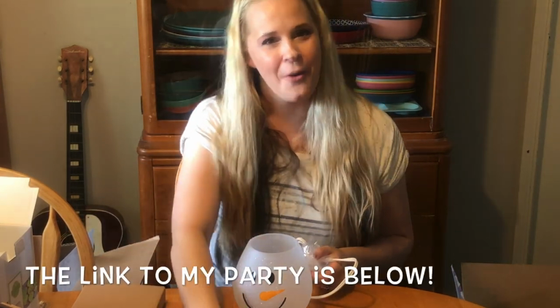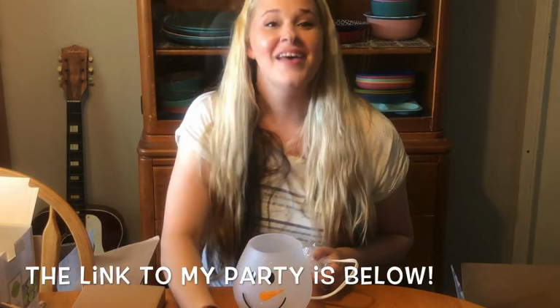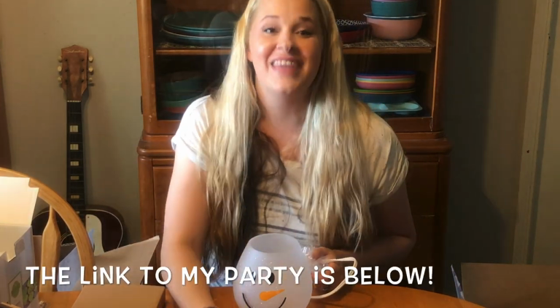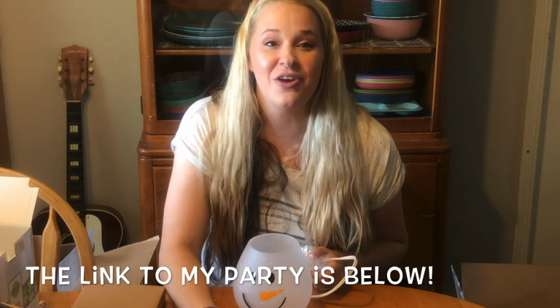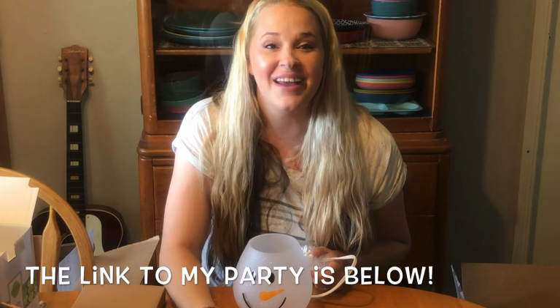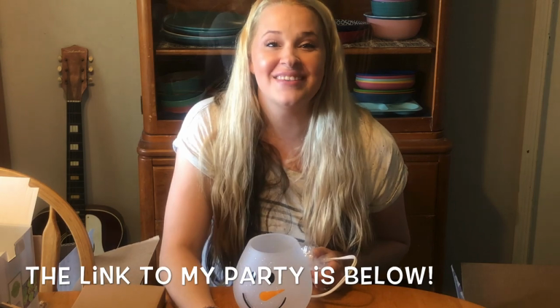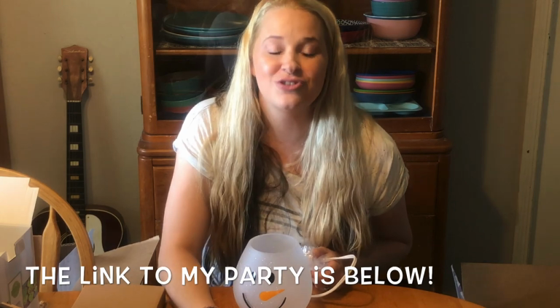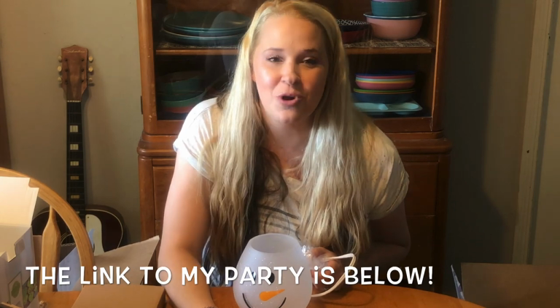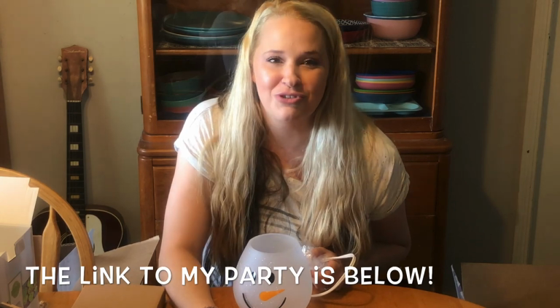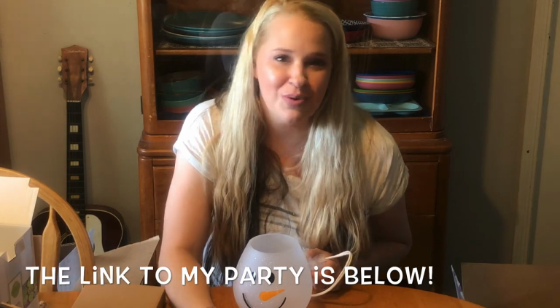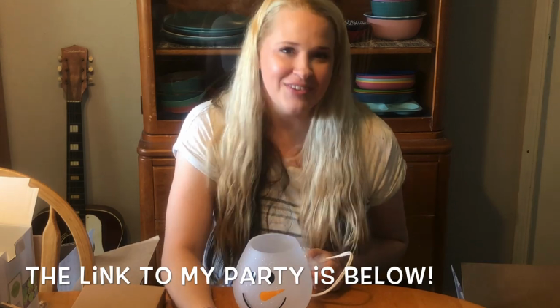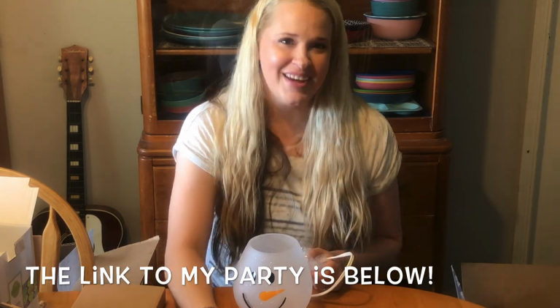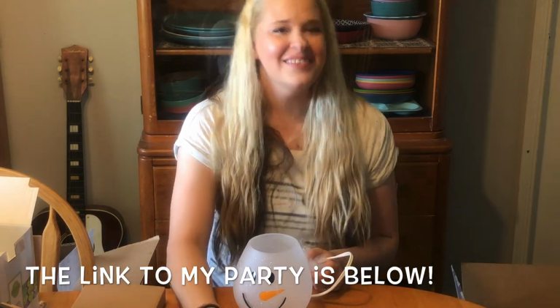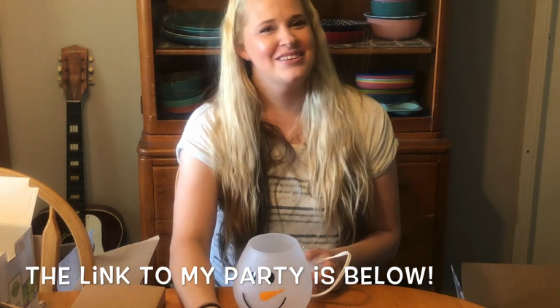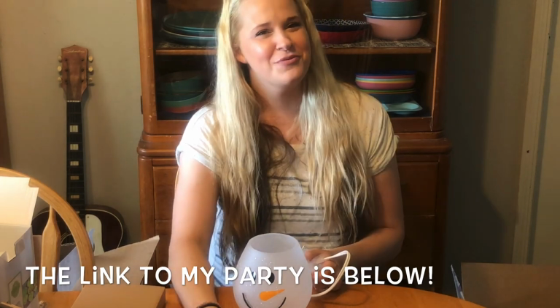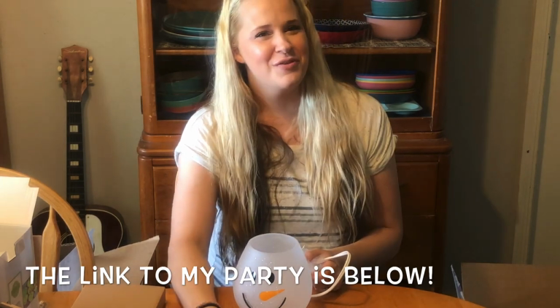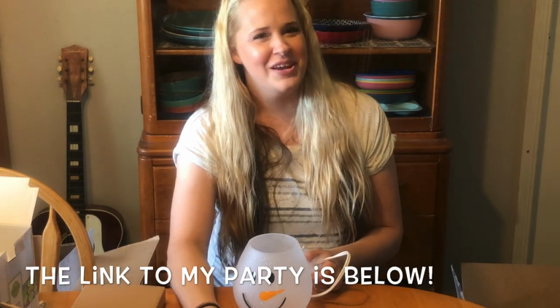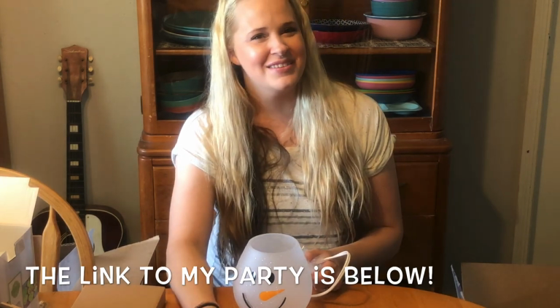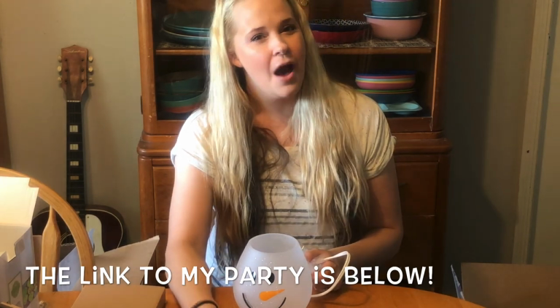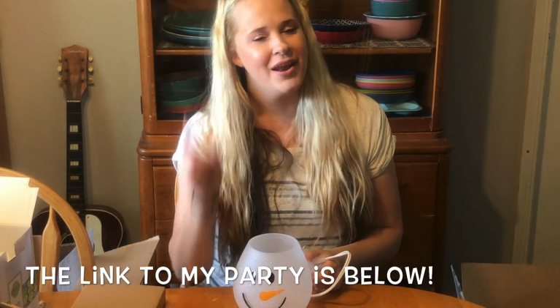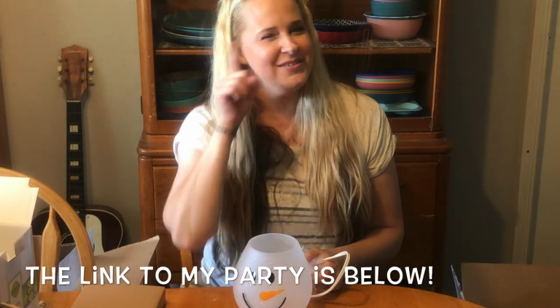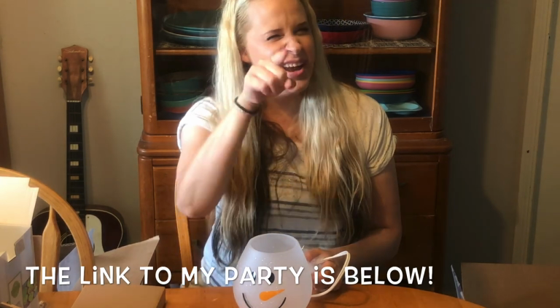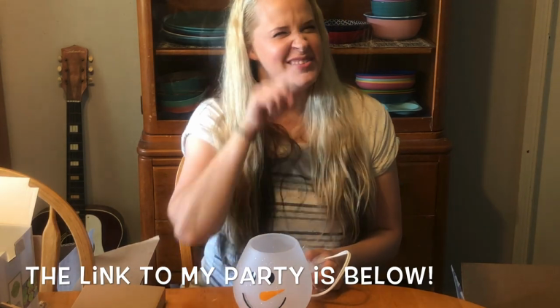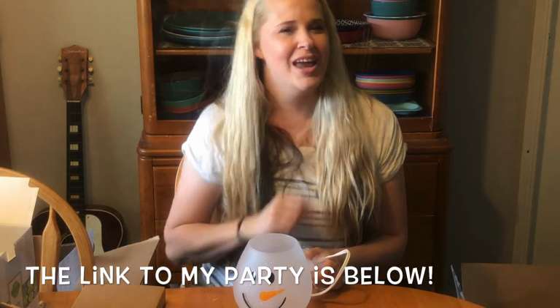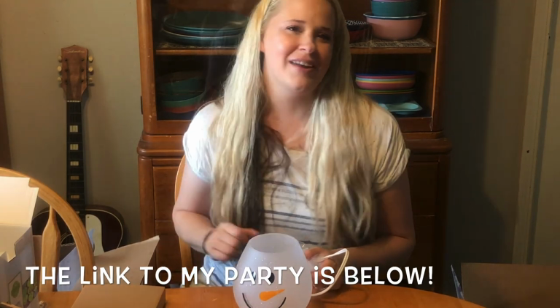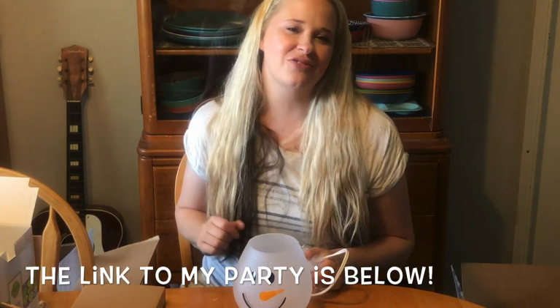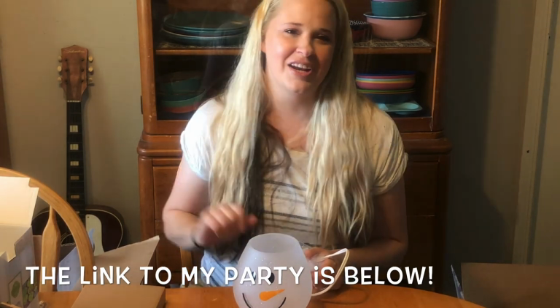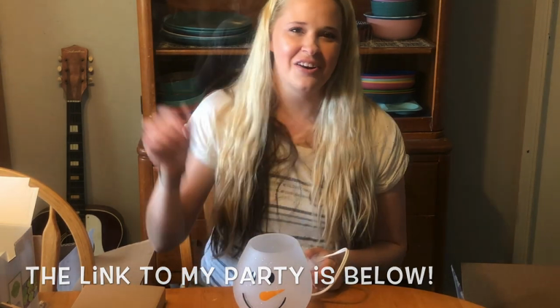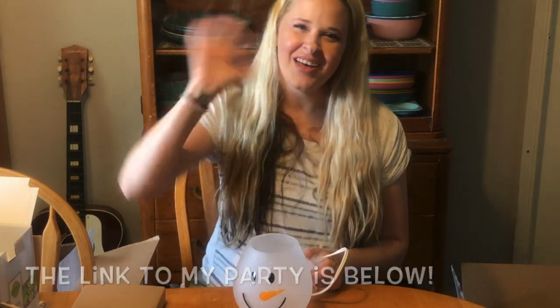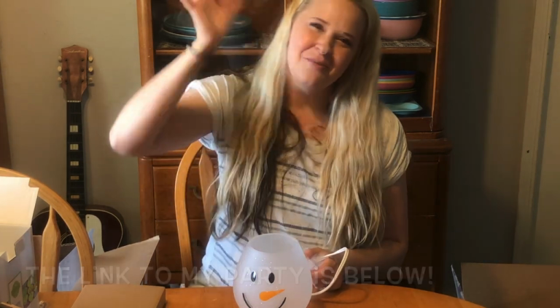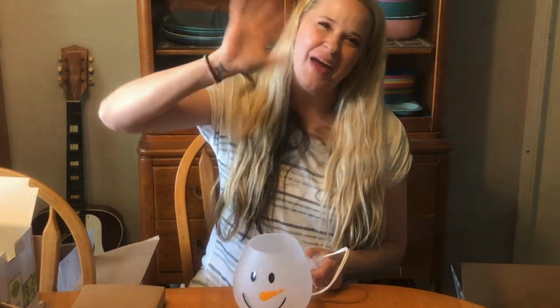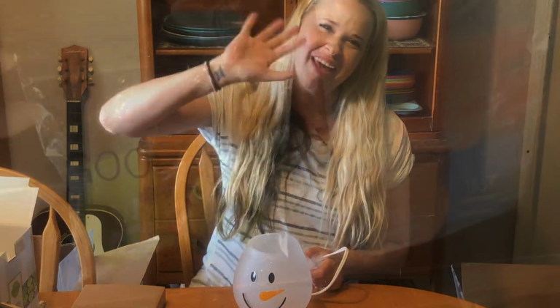Thank you guys so much for watching. Stay tuned for more videos to come and I'll see you guys again in the next video. Bye now.